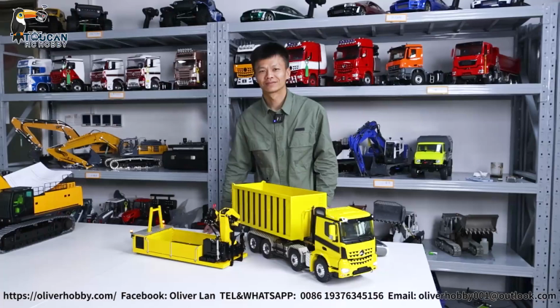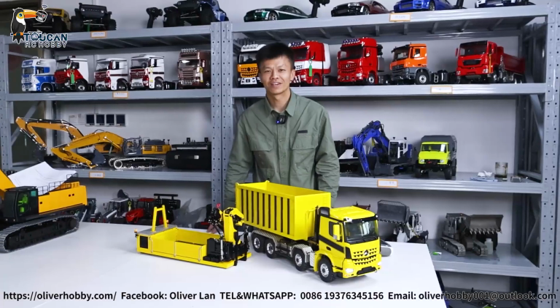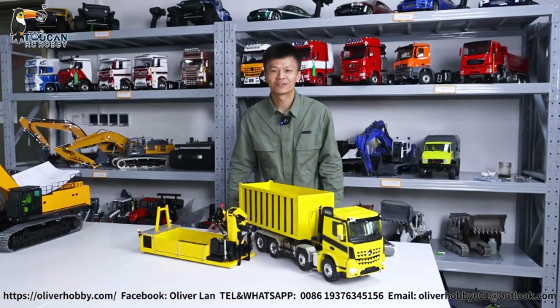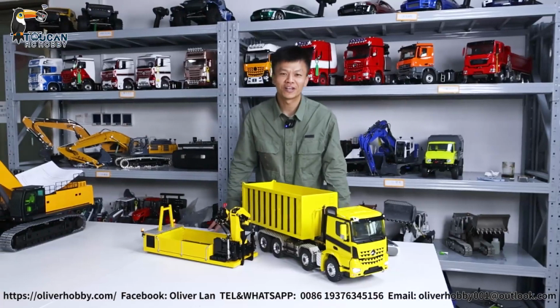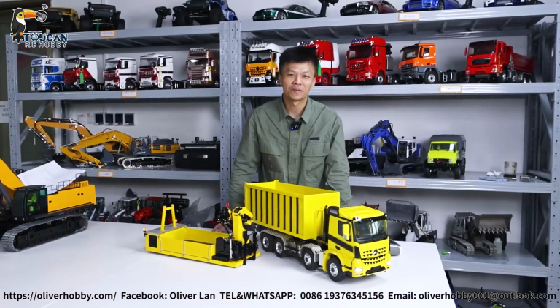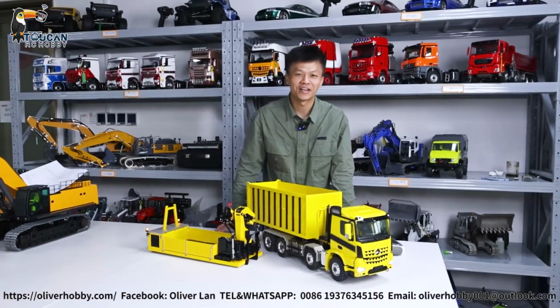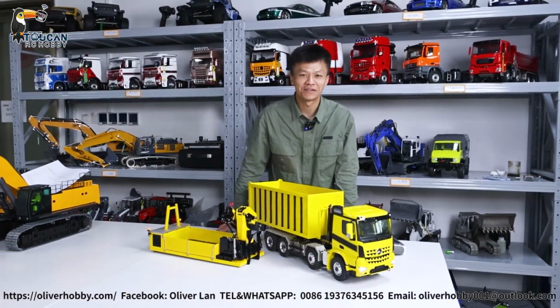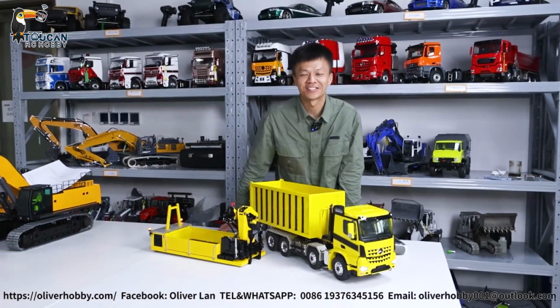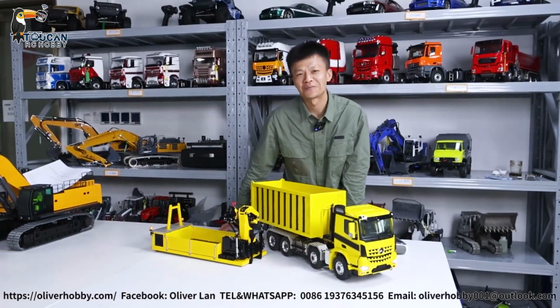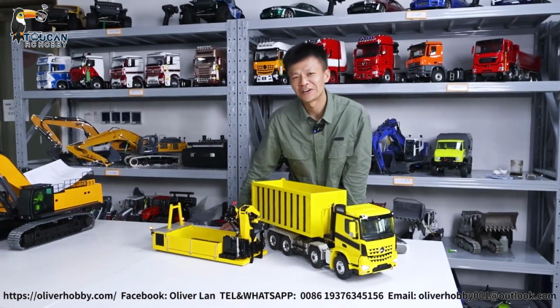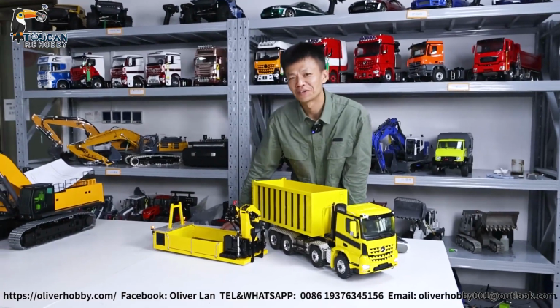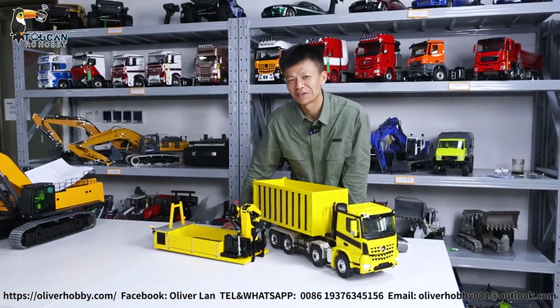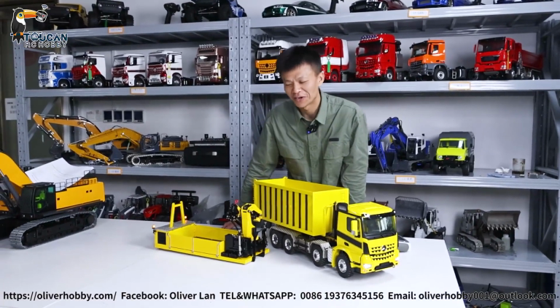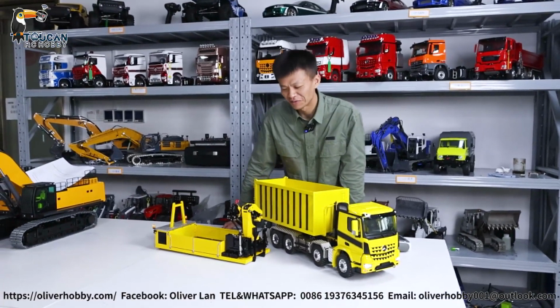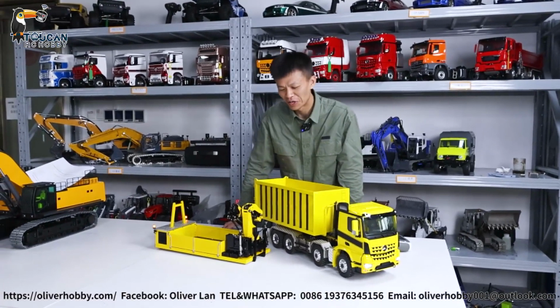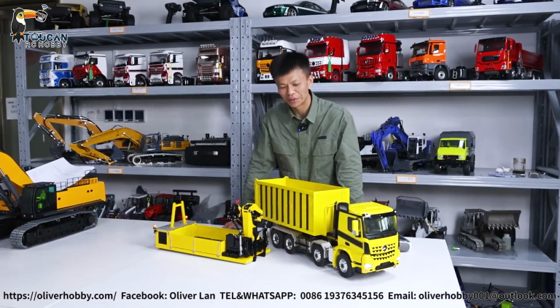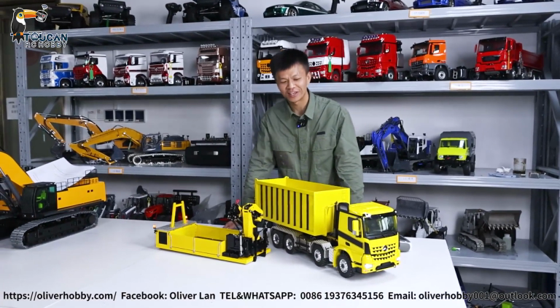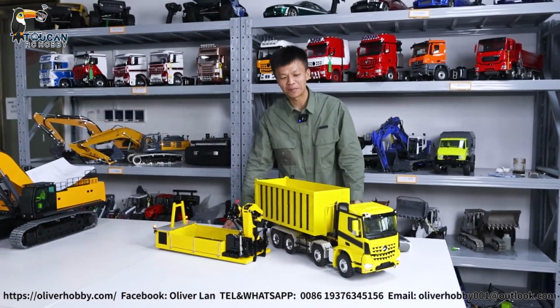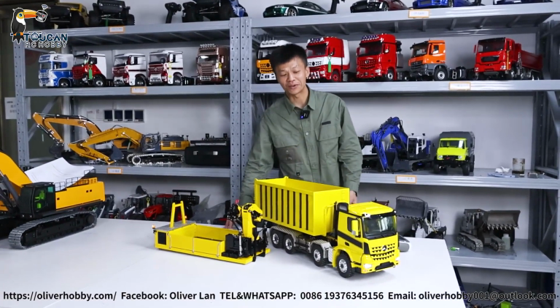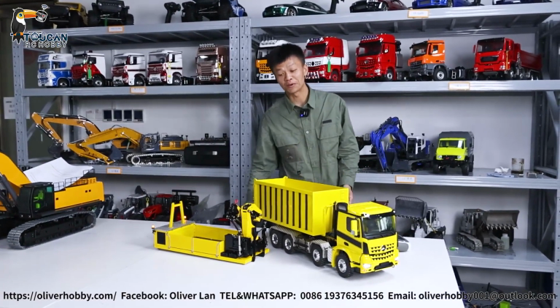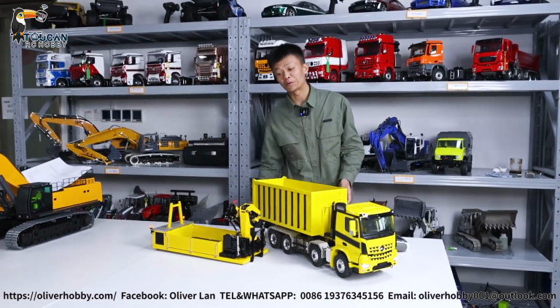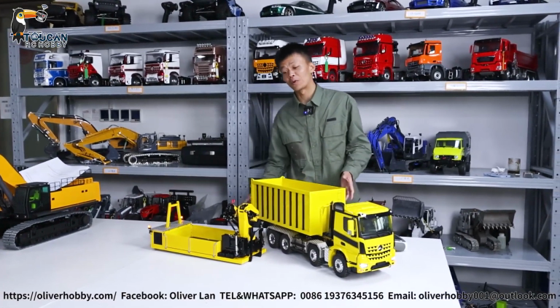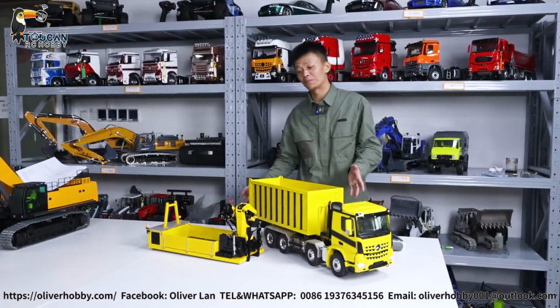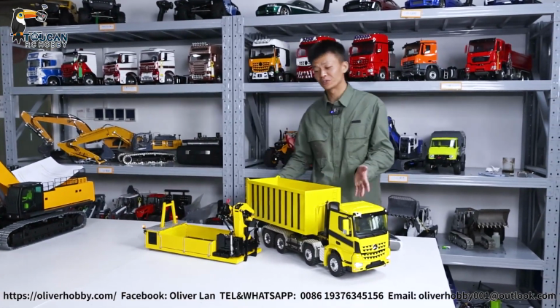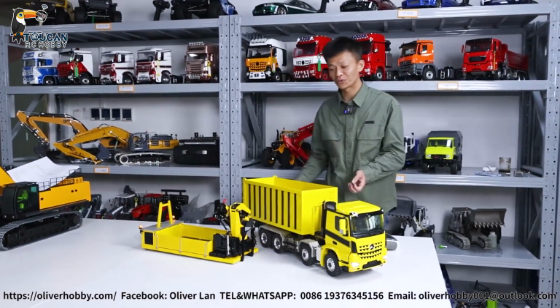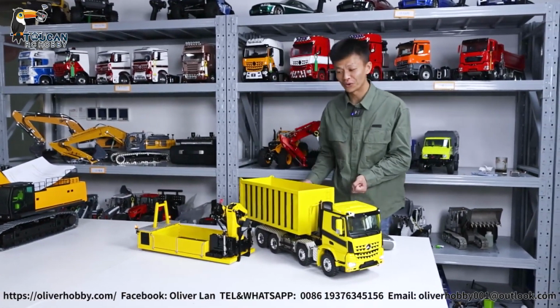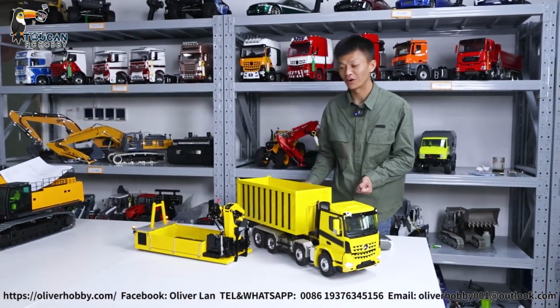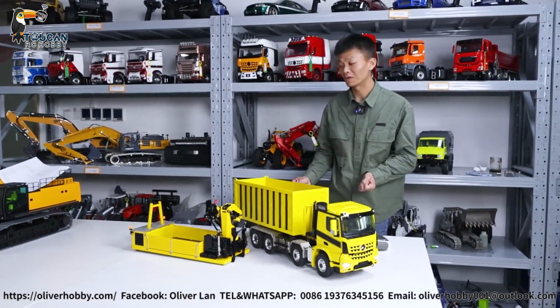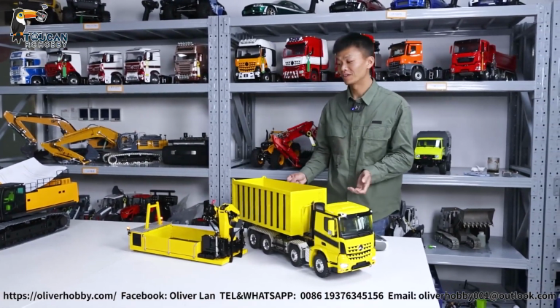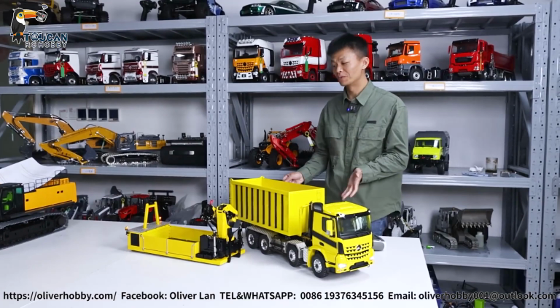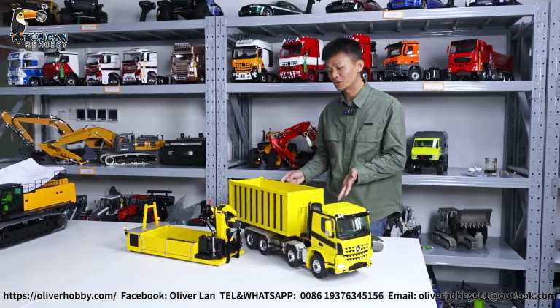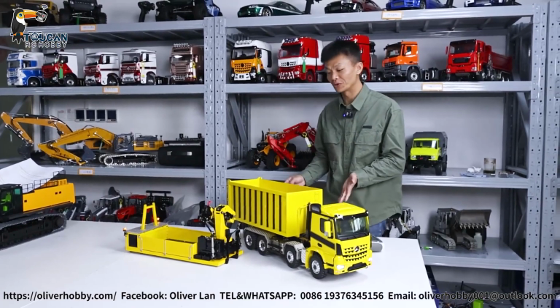Hello, good day all my dear friends. I'm Oliver from Oliver Hobby. Here I bring you one most cool model.